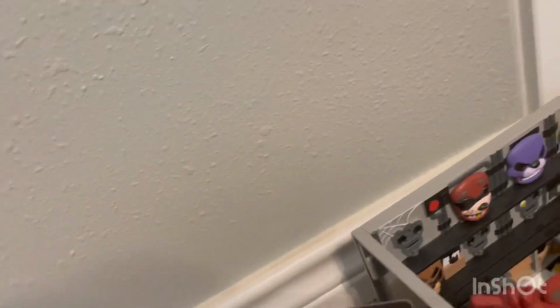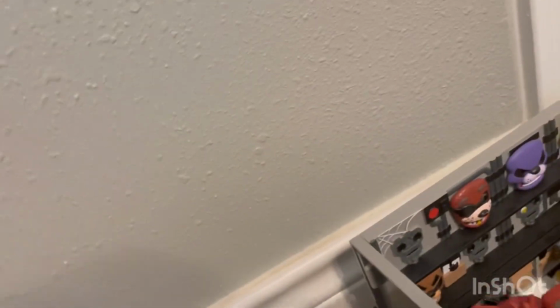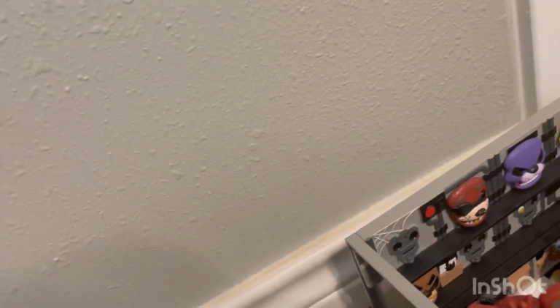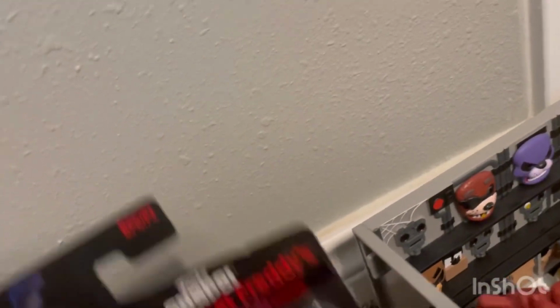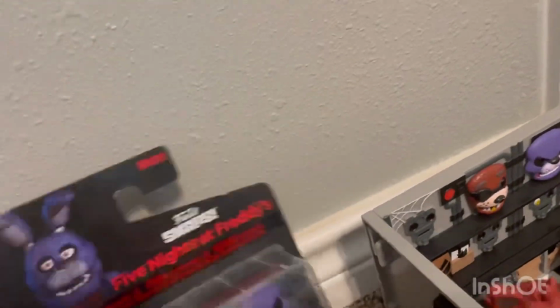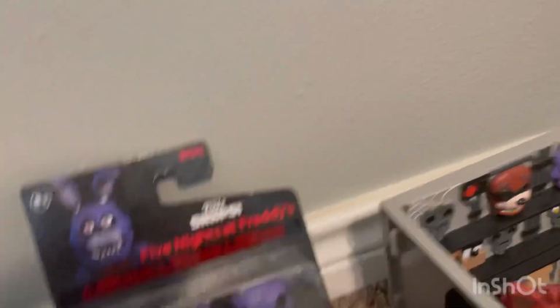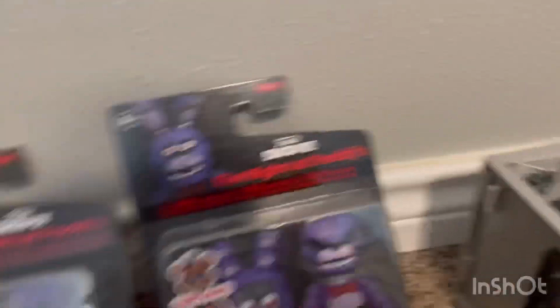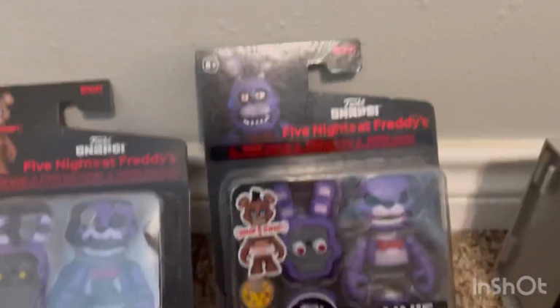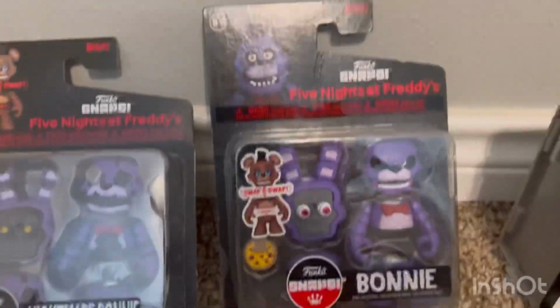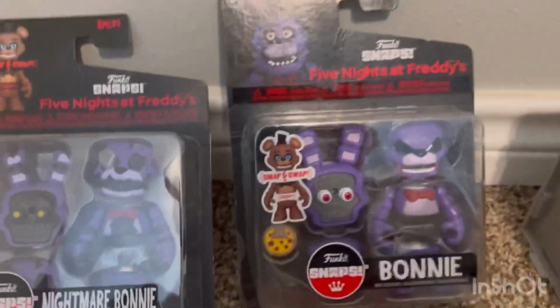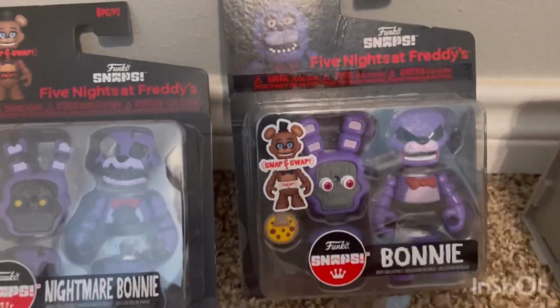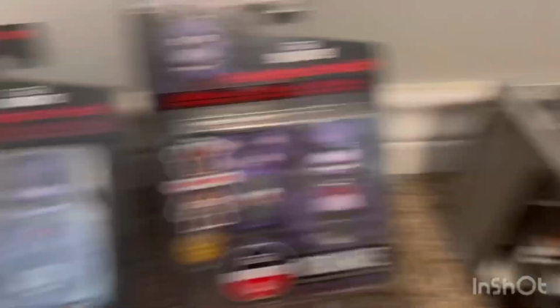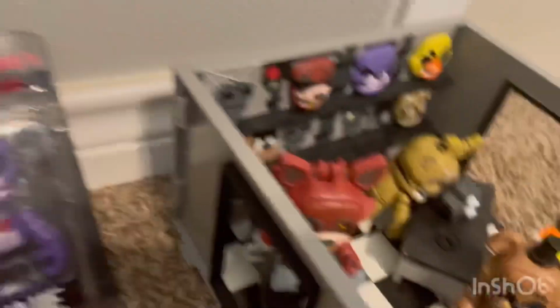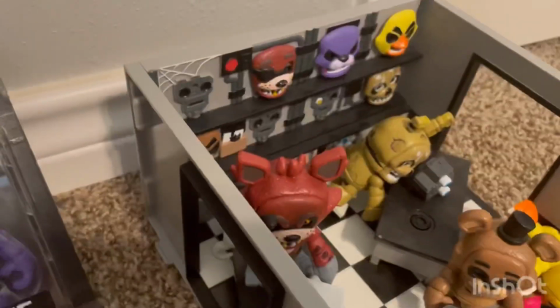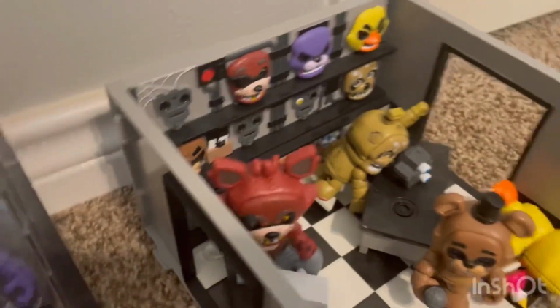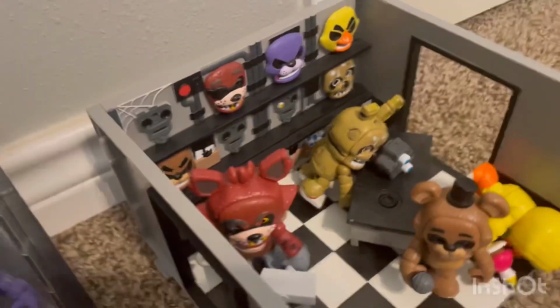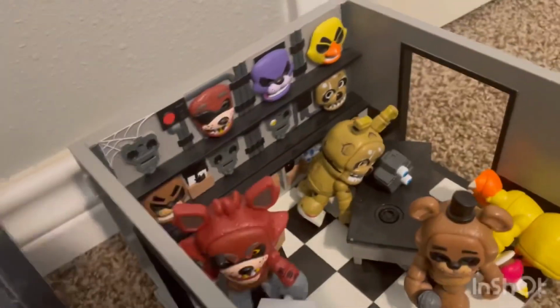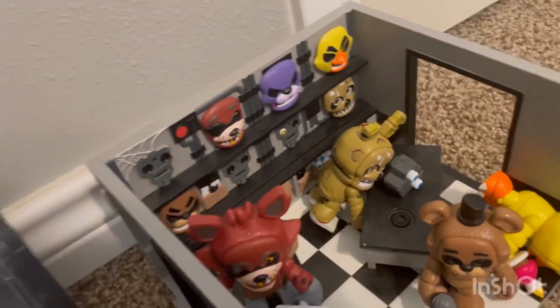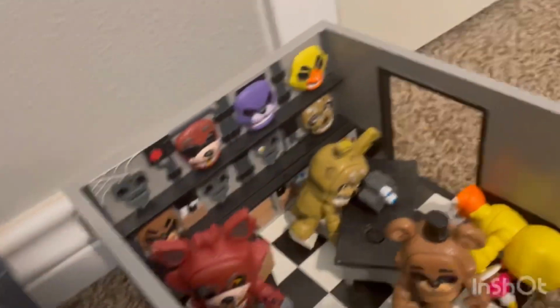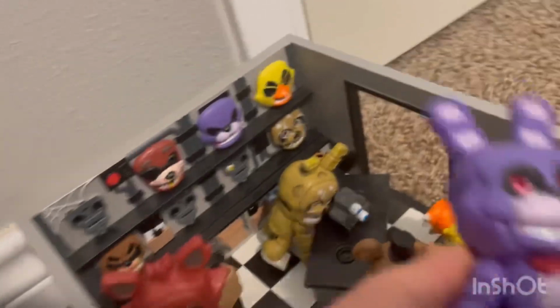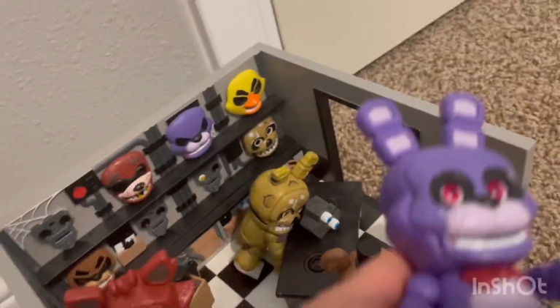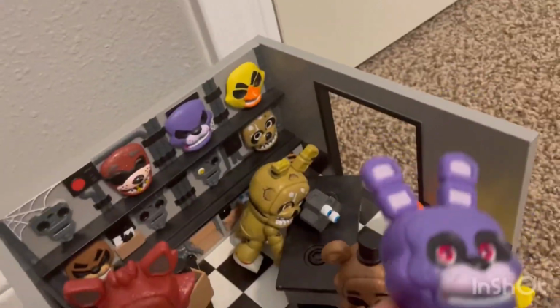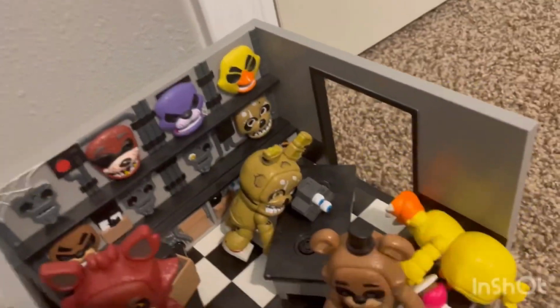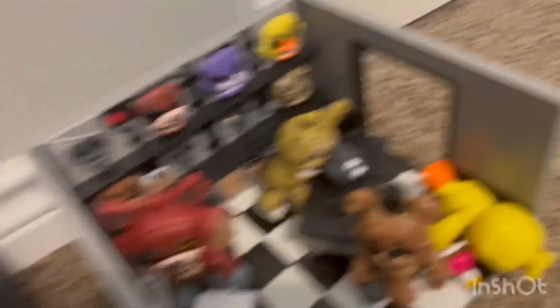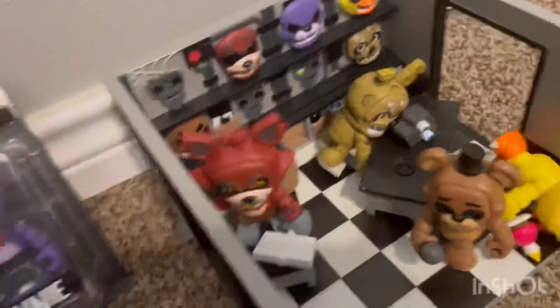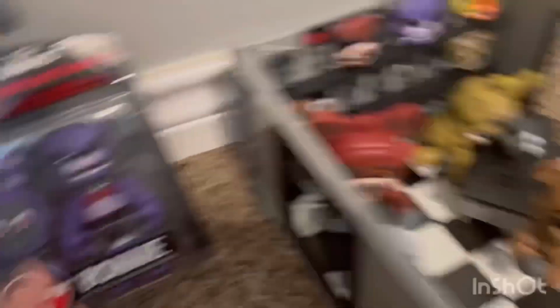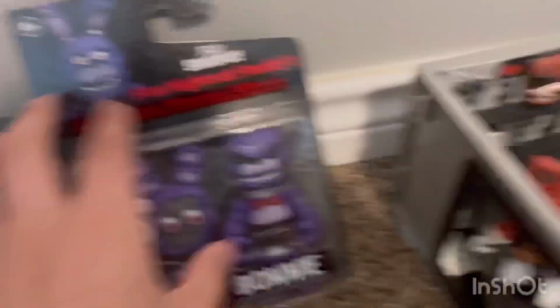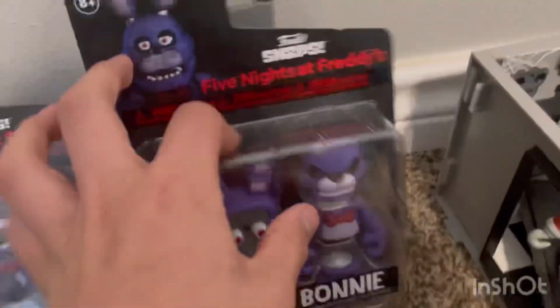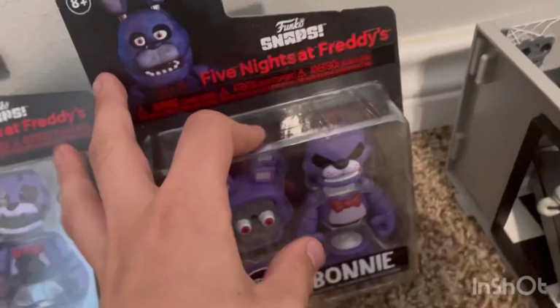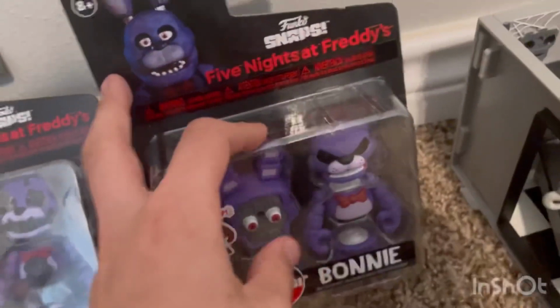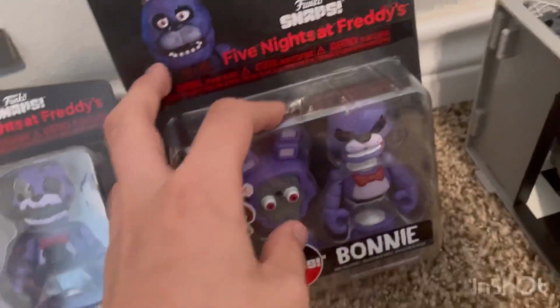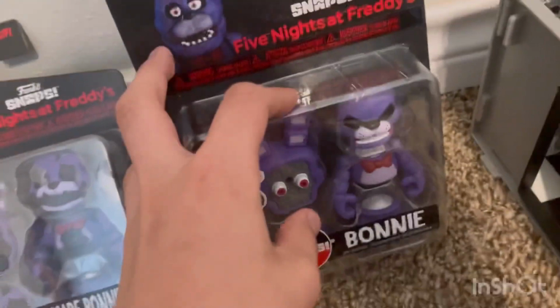I got all the other snaps, including Bonnie, so I can compare. Let's just get into it.